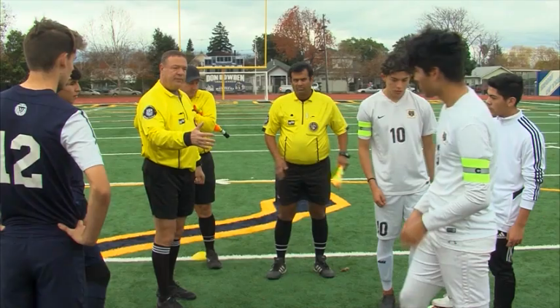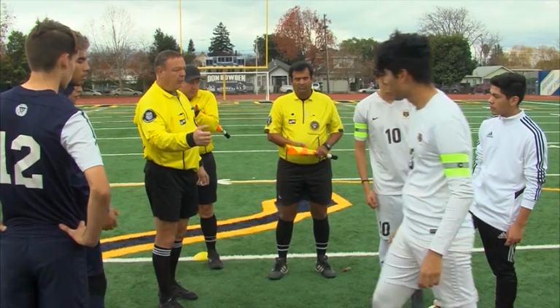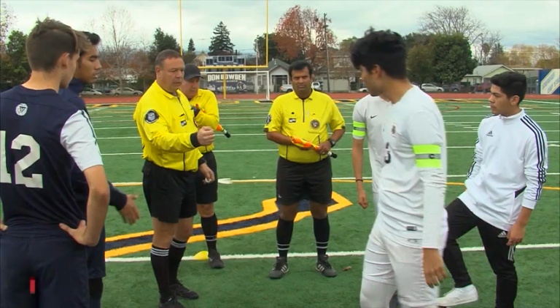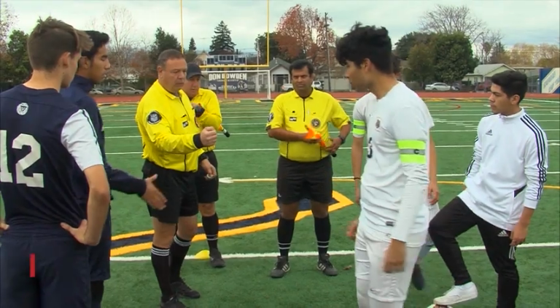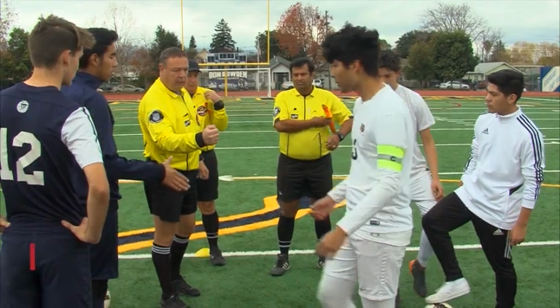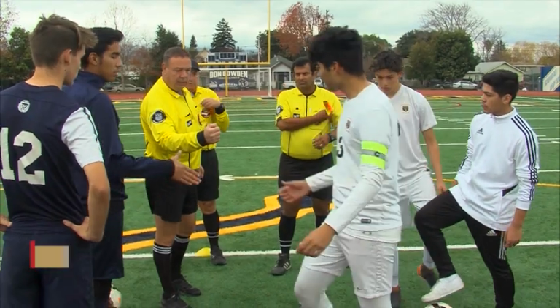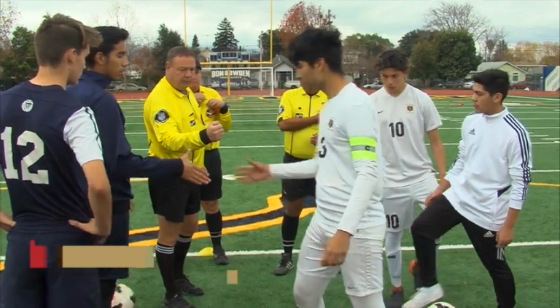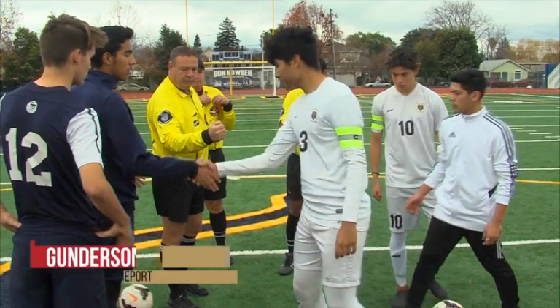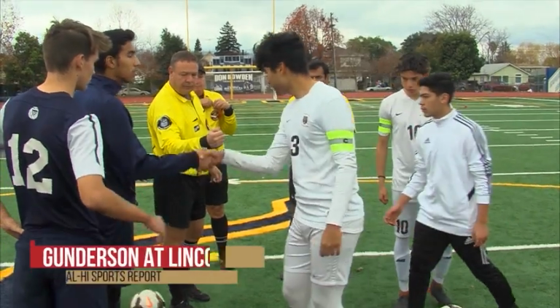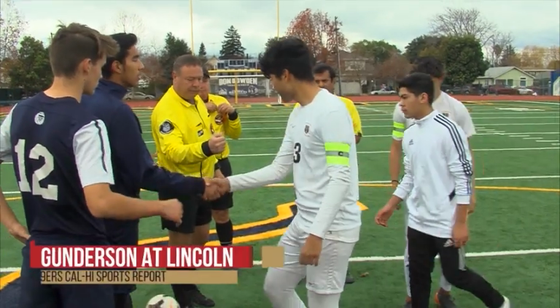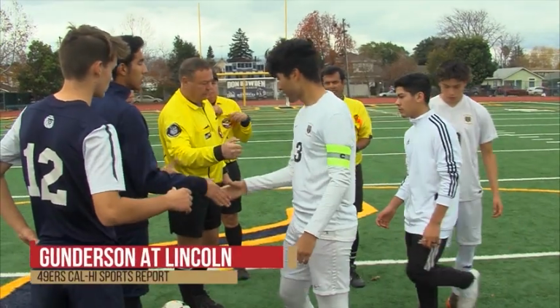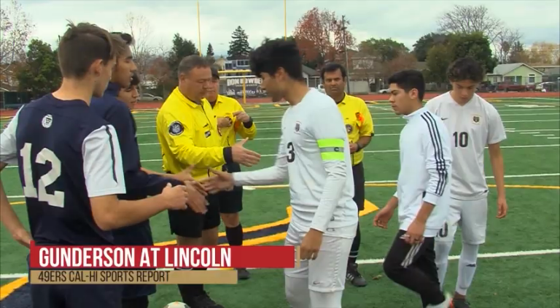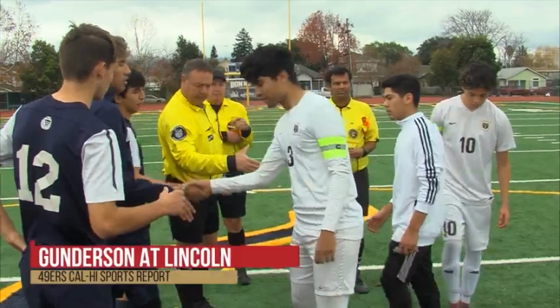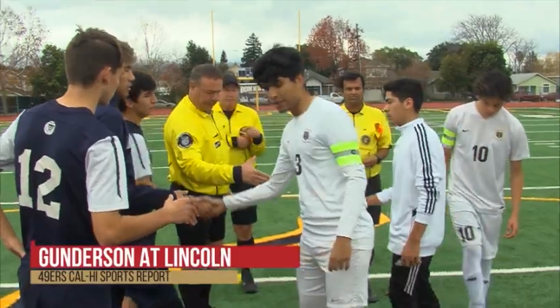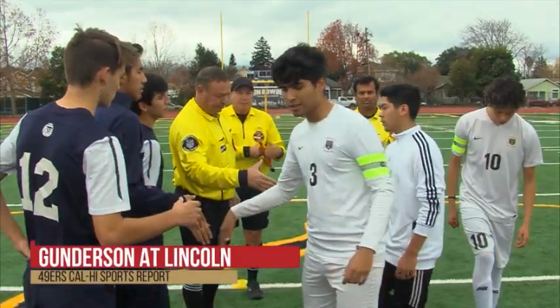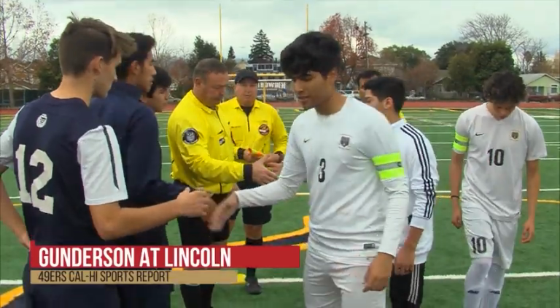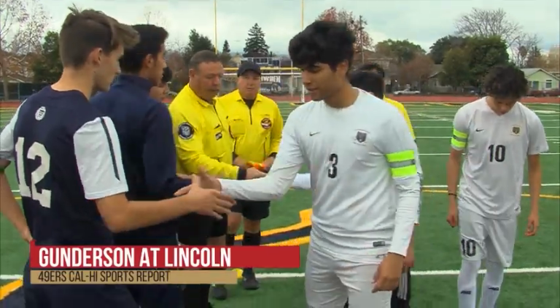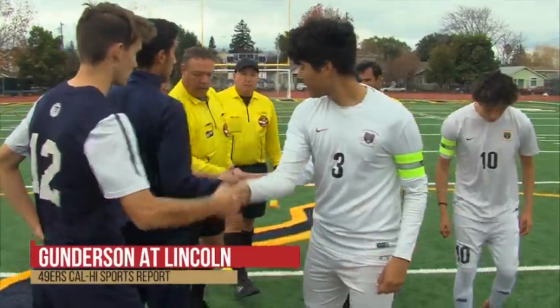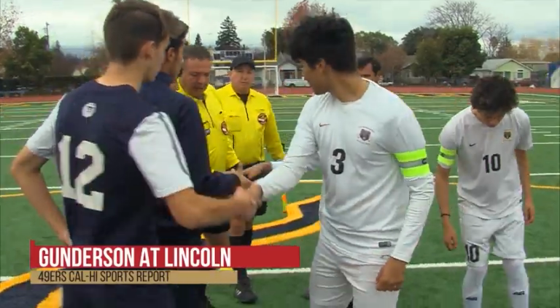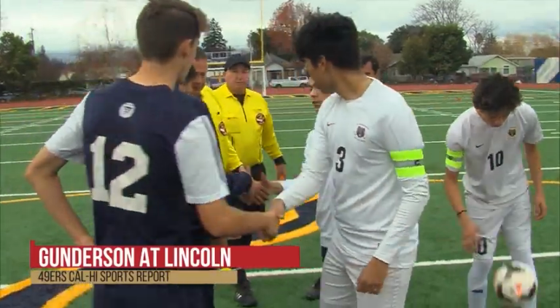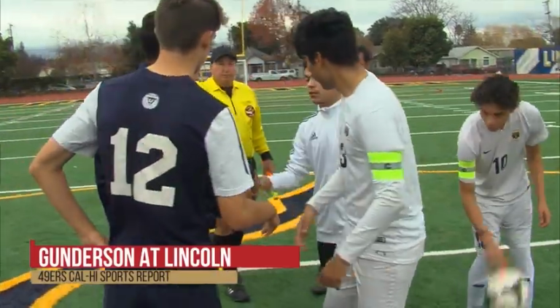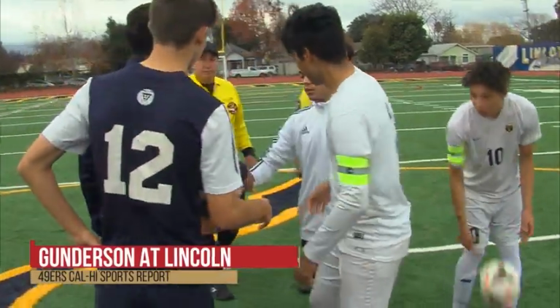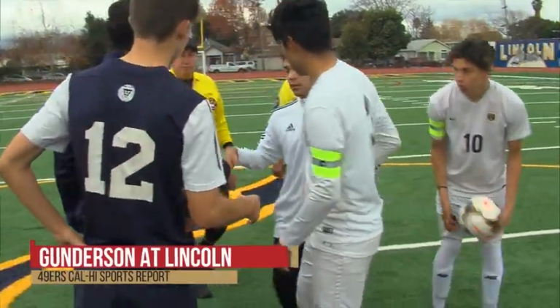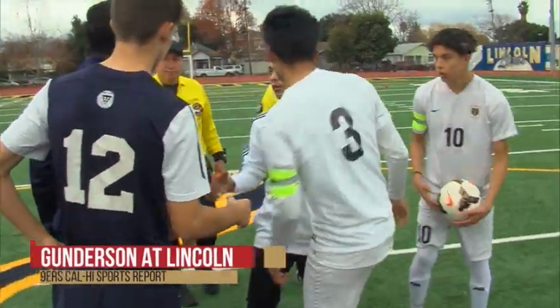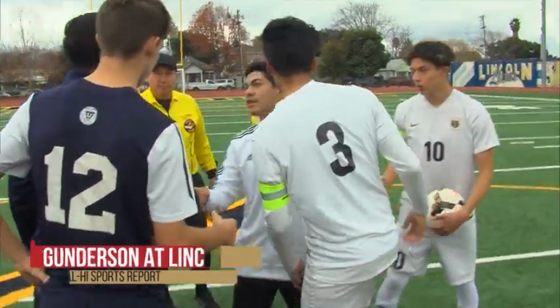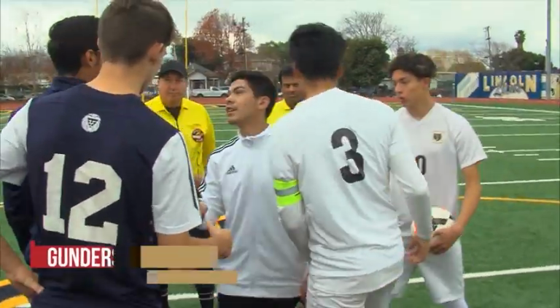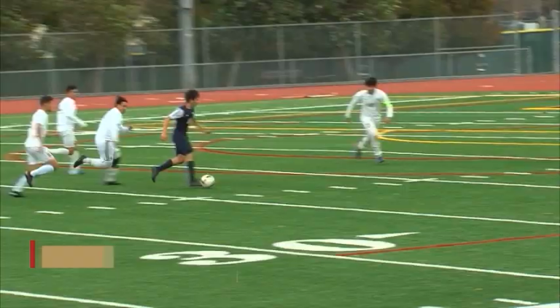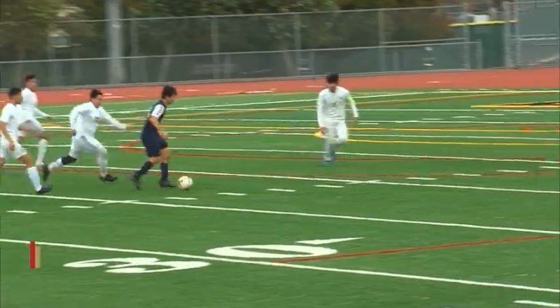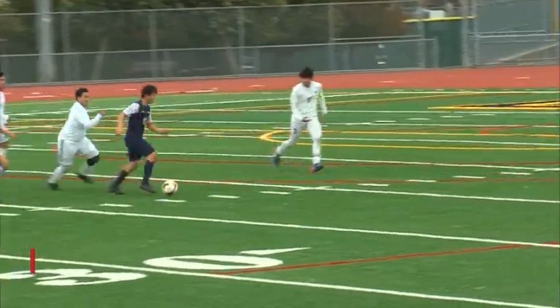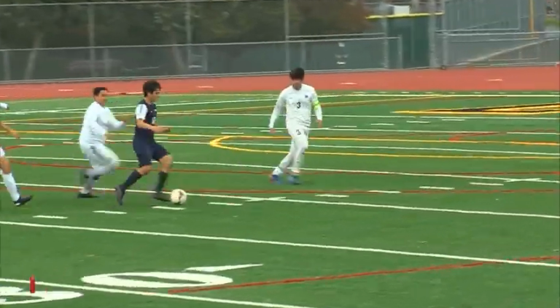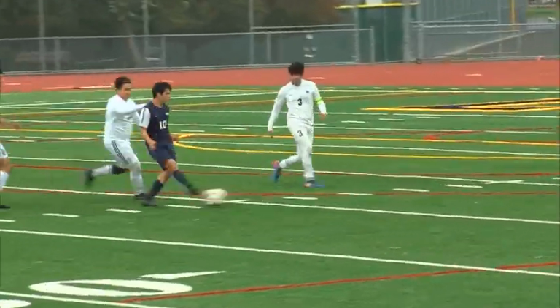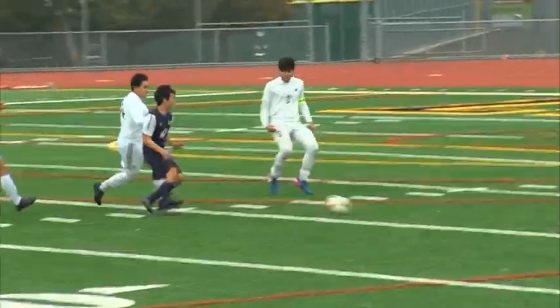Gunderson and Lincoln exchanging greetings before this early season match. The Lions from Lincoln on the board first in the first.